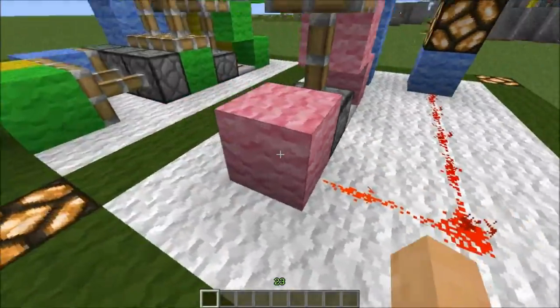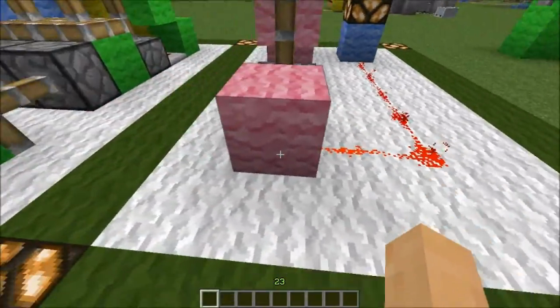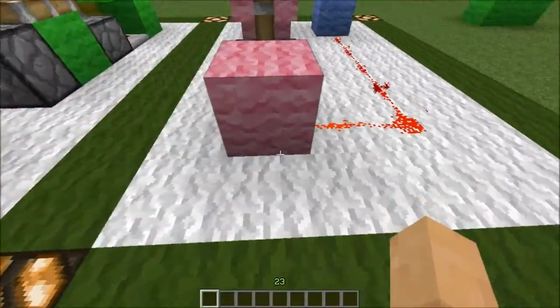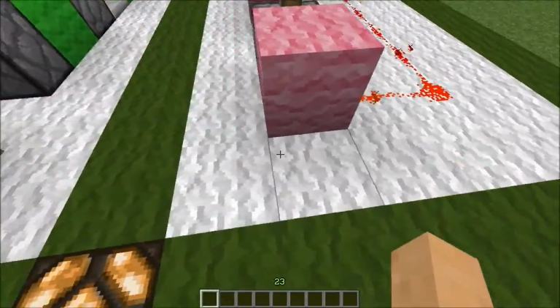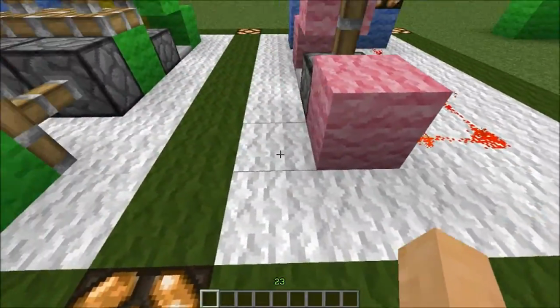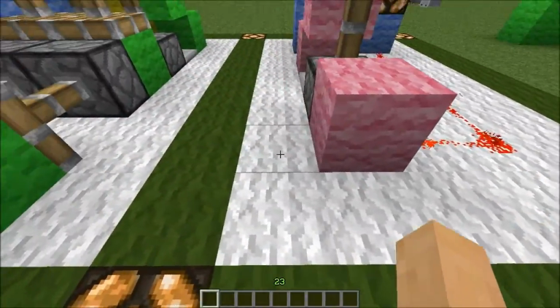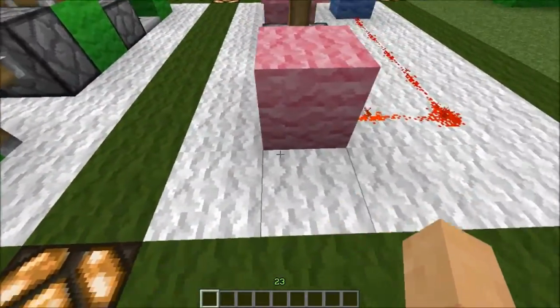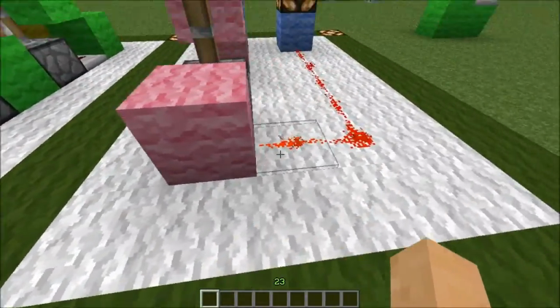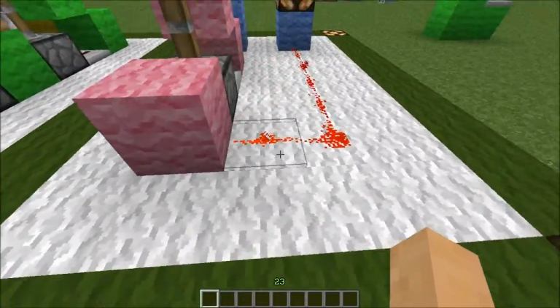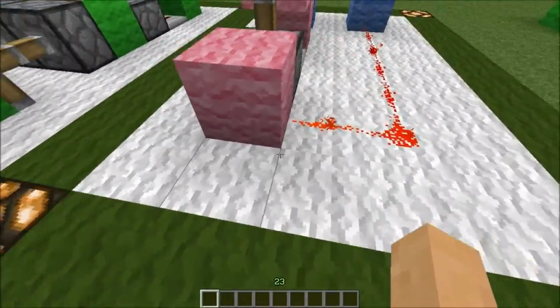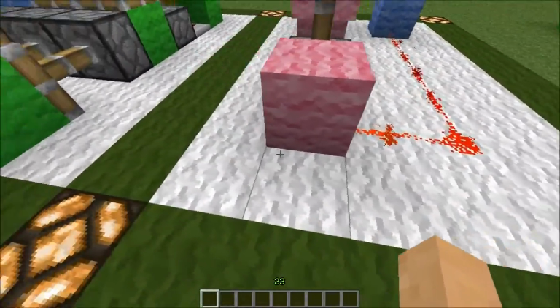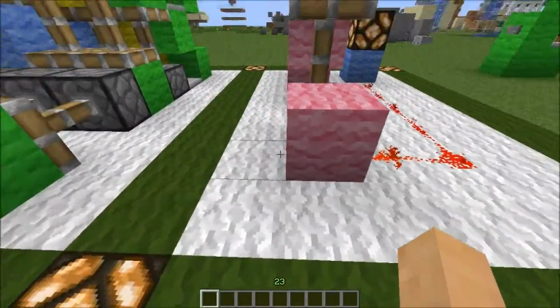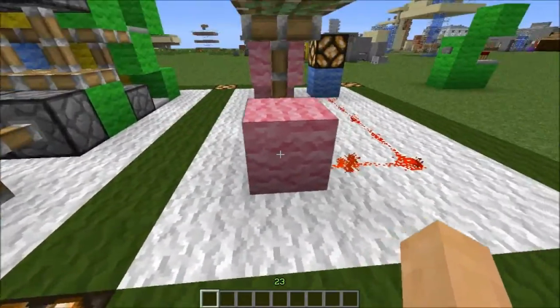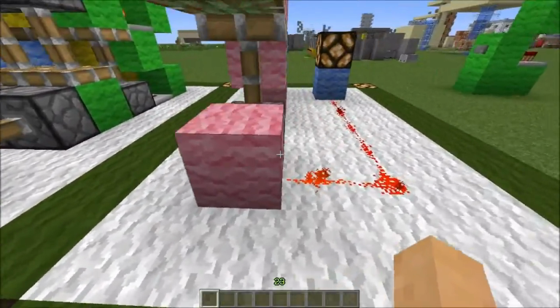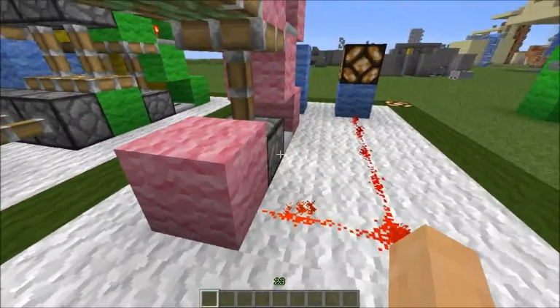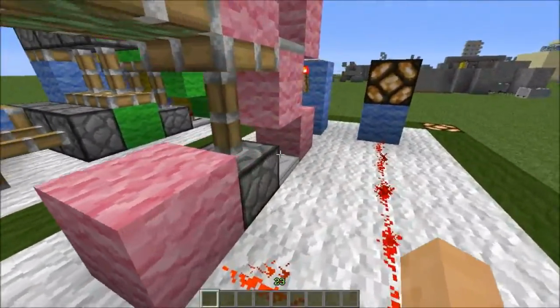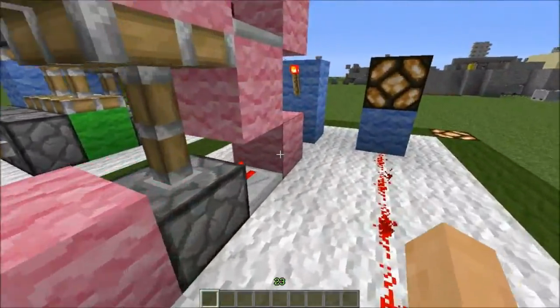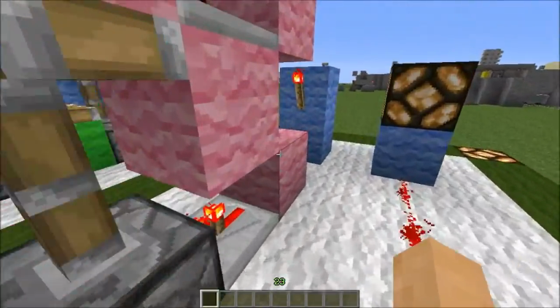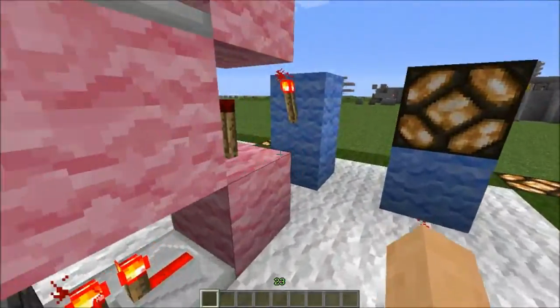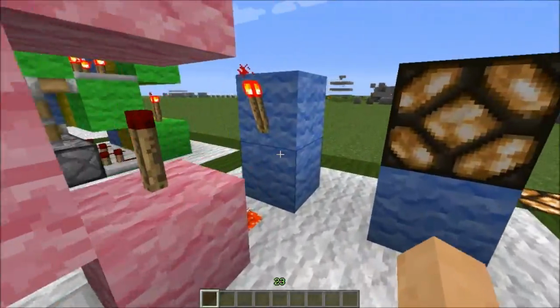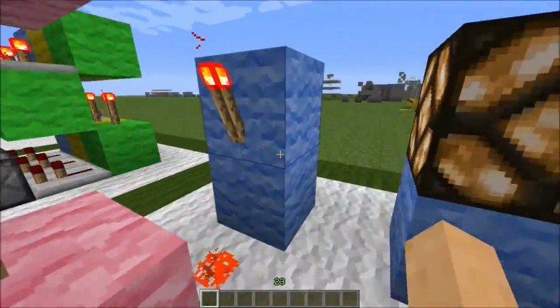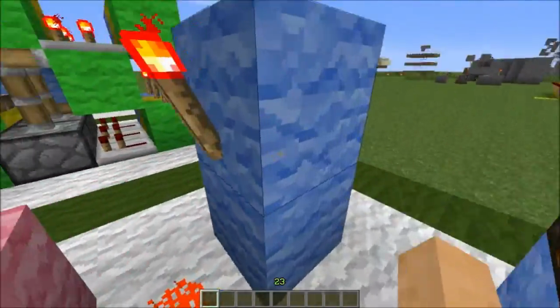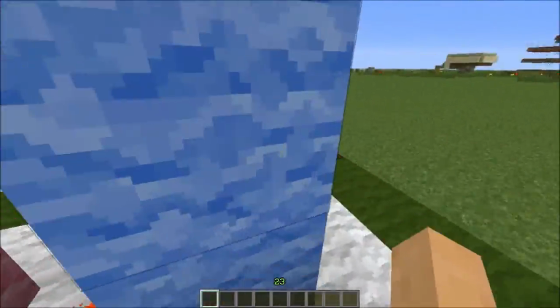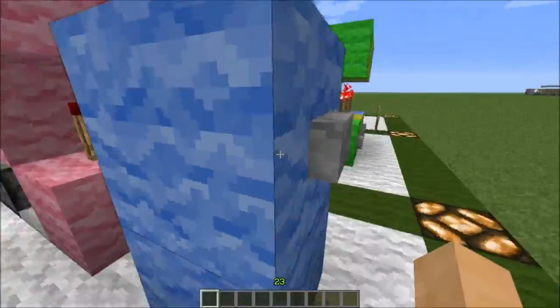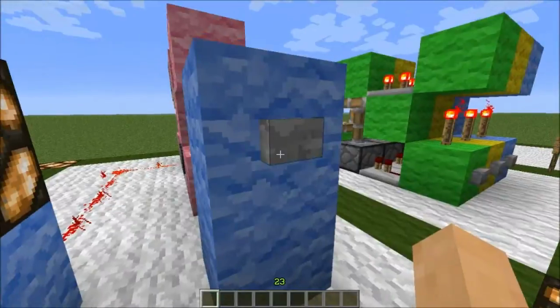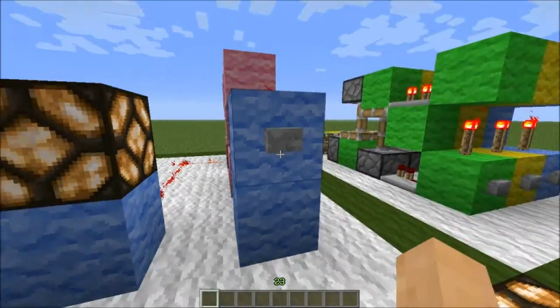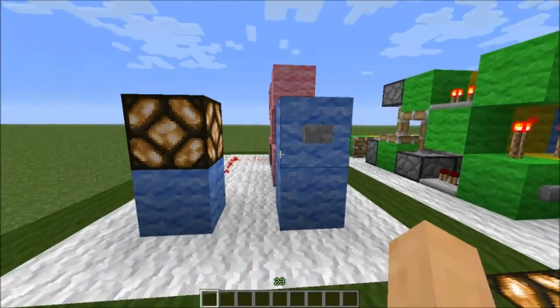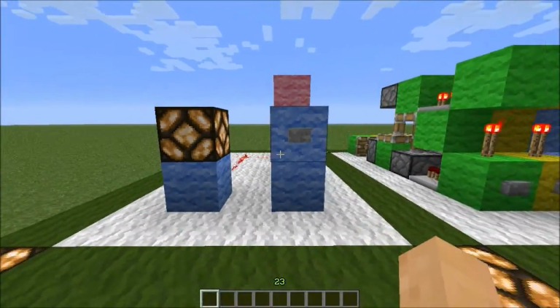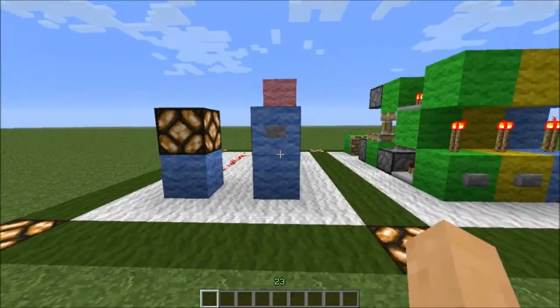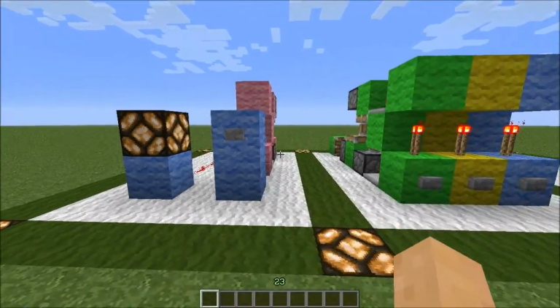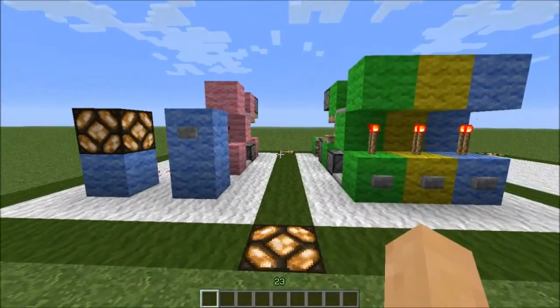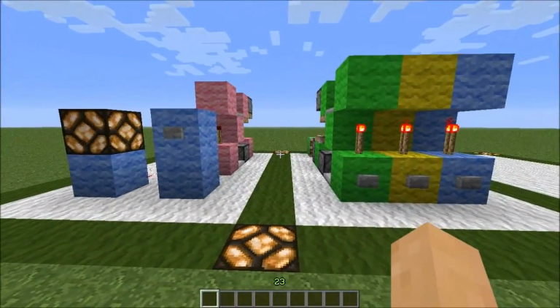The output can be taken from any three sides of this block. I'll show you how to build it.